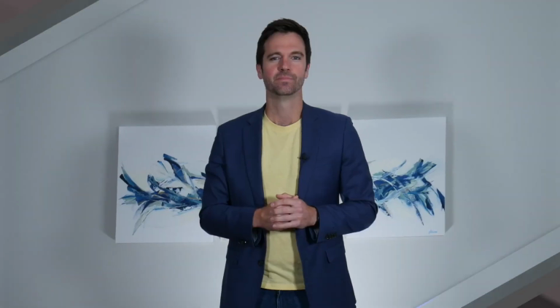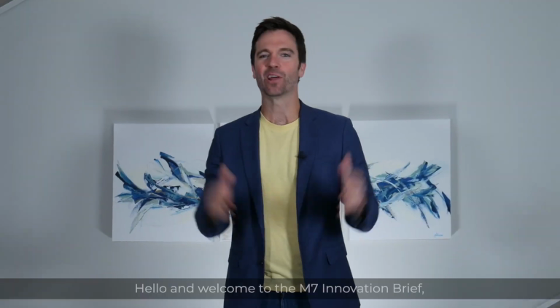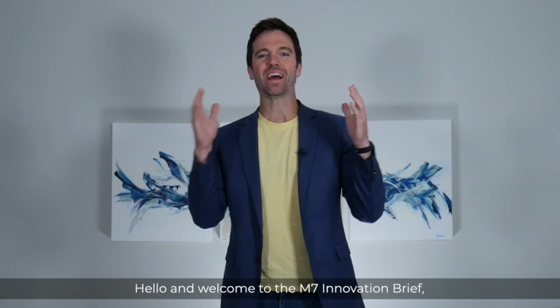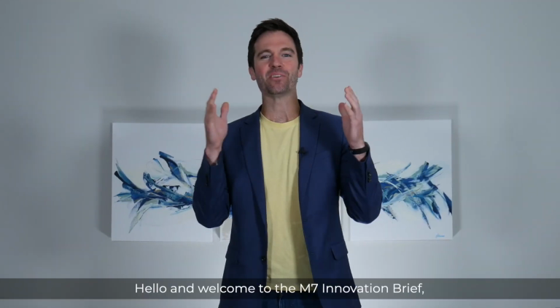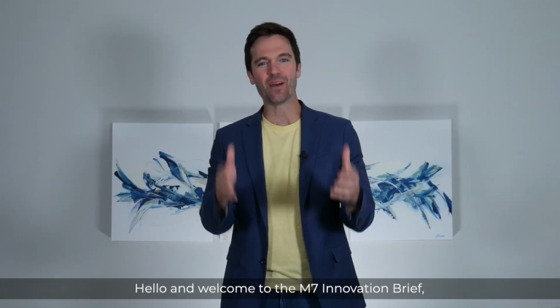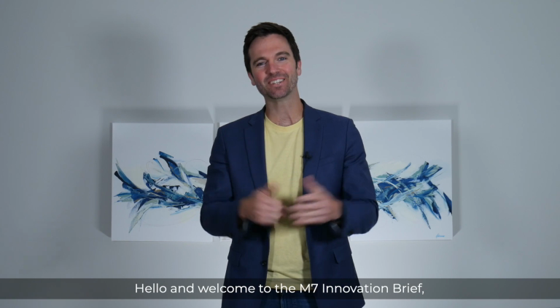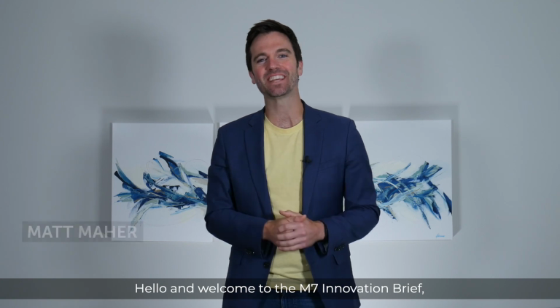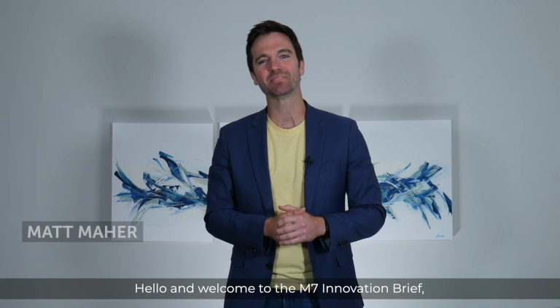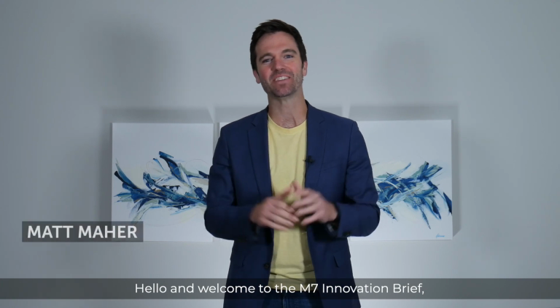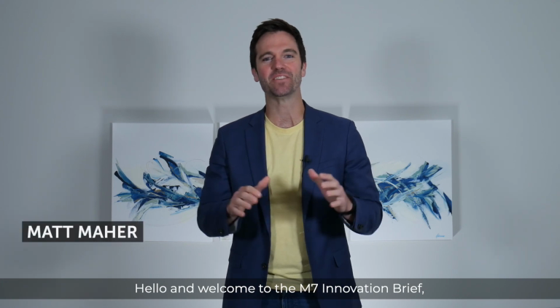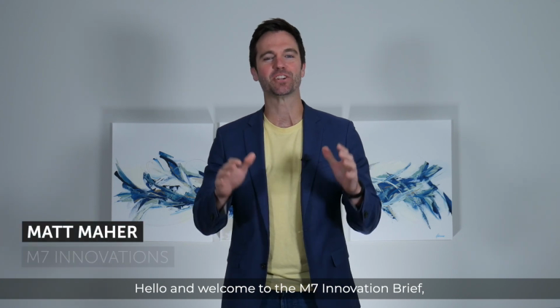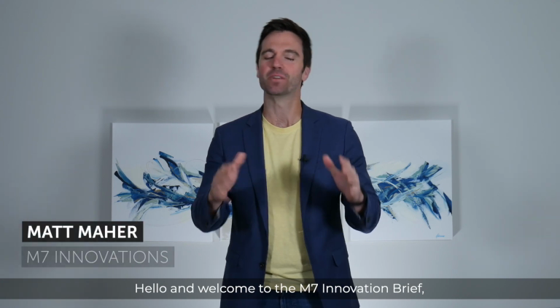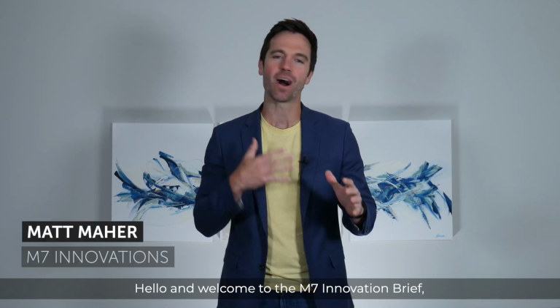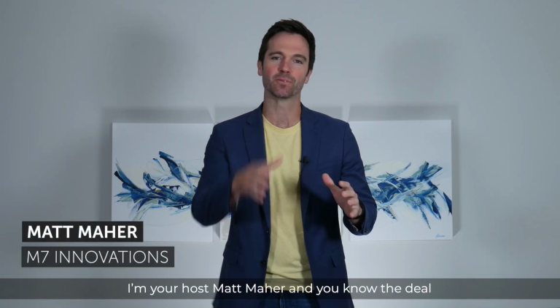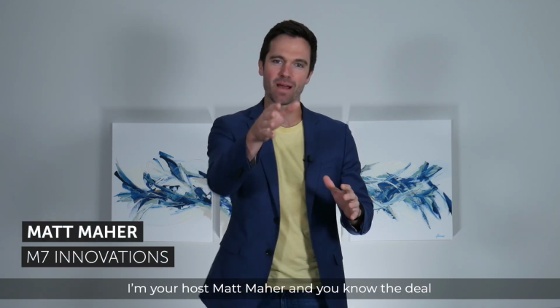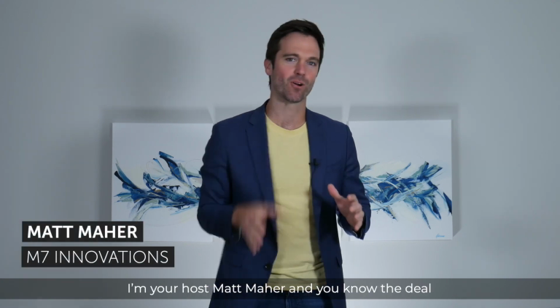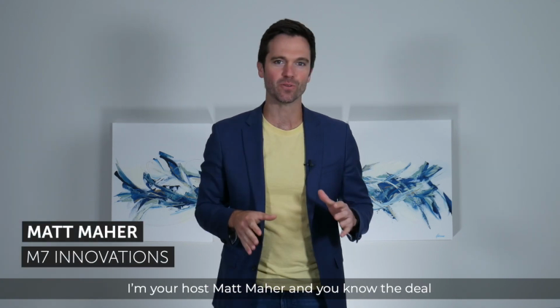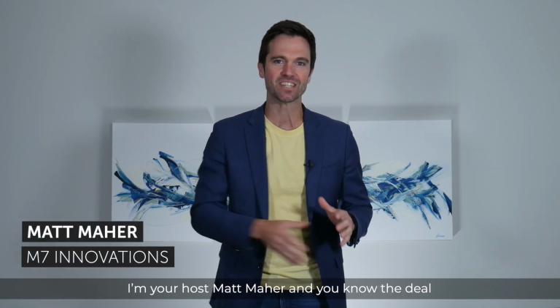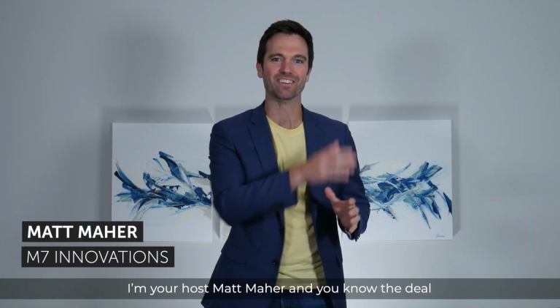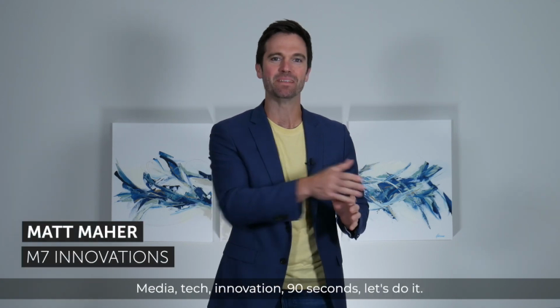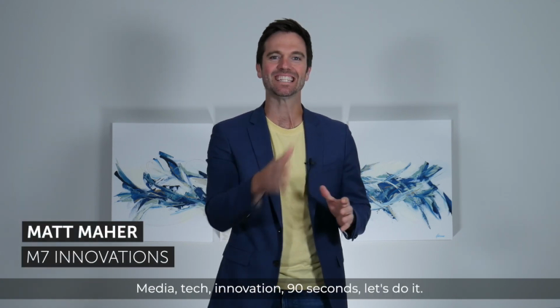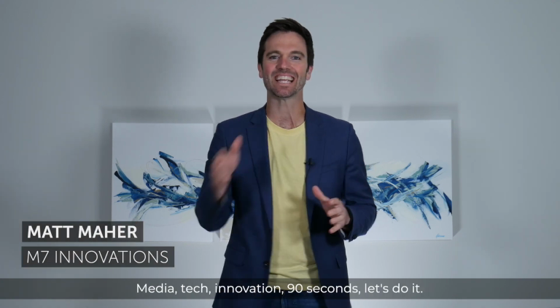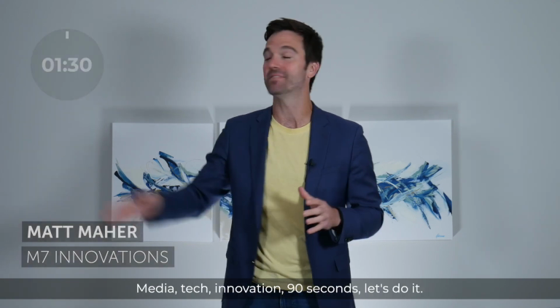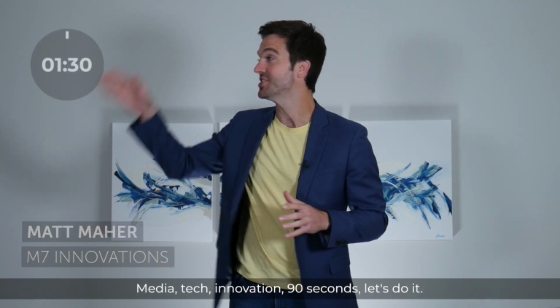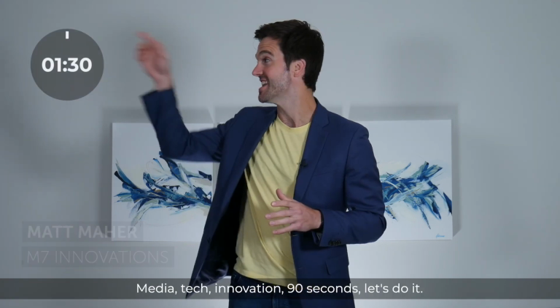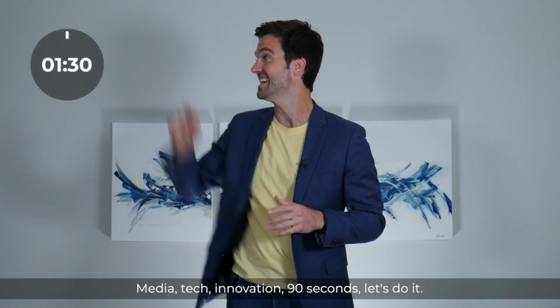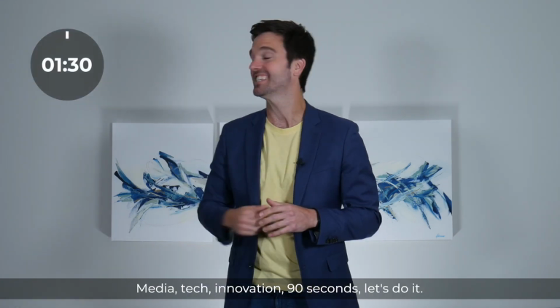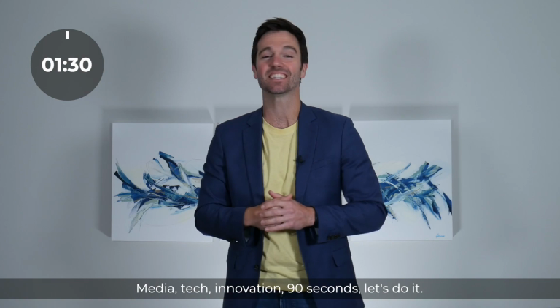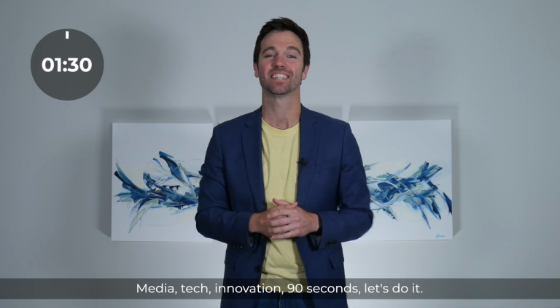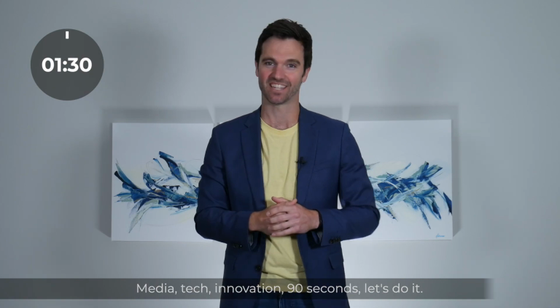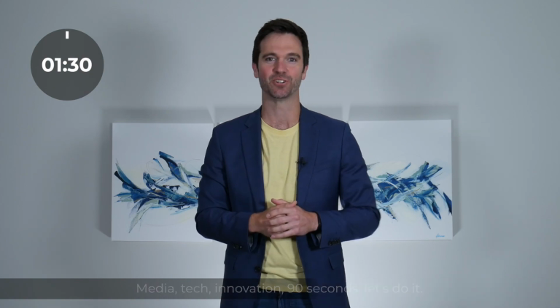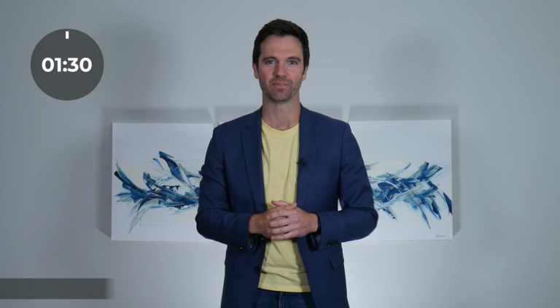Hello and welcome to the M7 Innovation Brief. I'm your host Matt Marr, and you know the deal — MediaTek Innovation. 90 seconds. Let's do it.